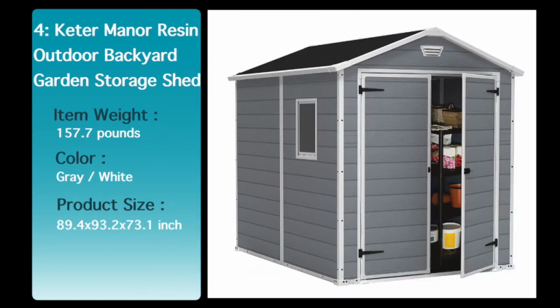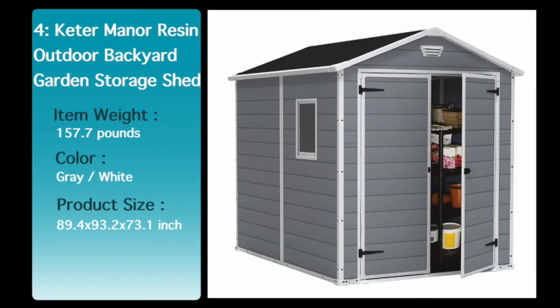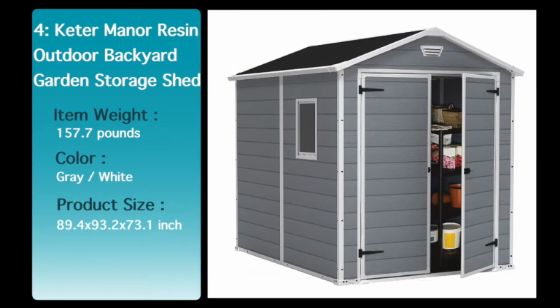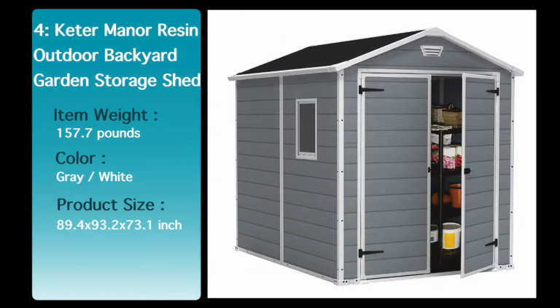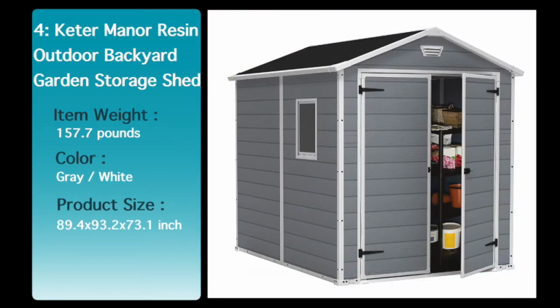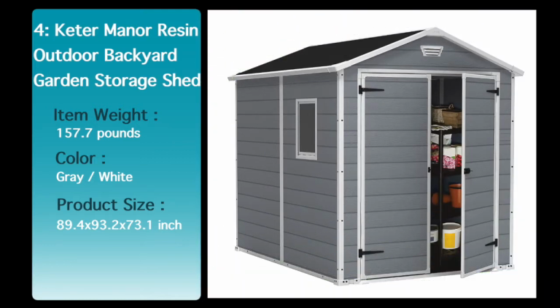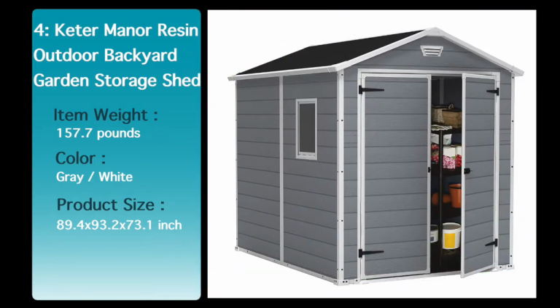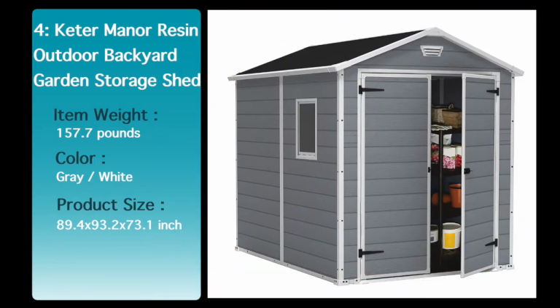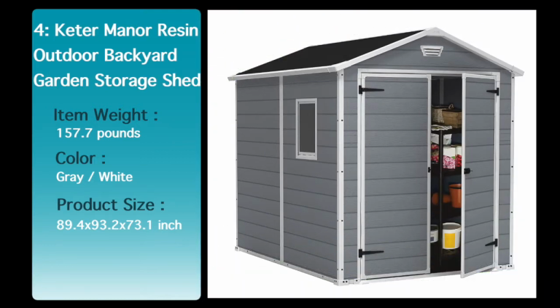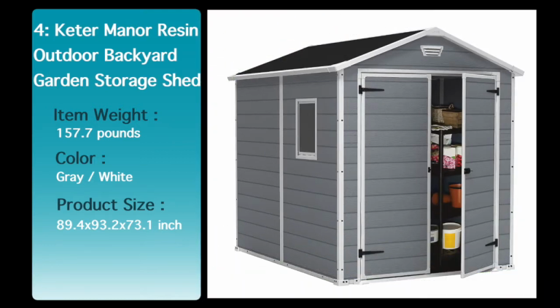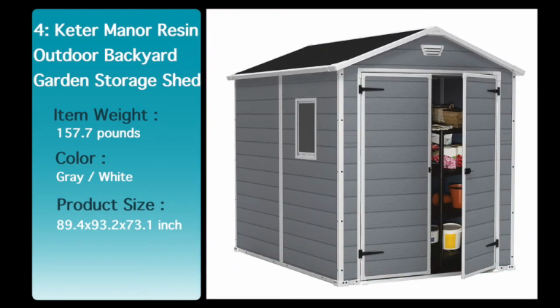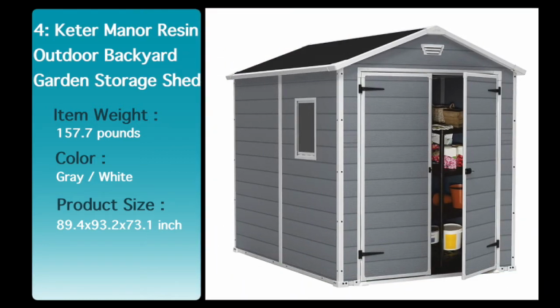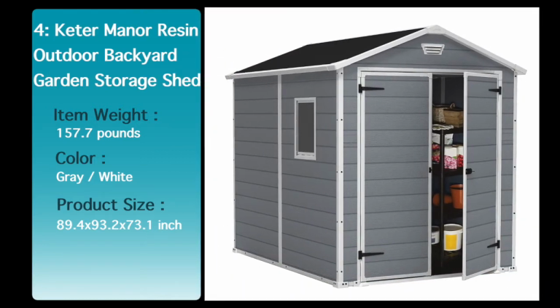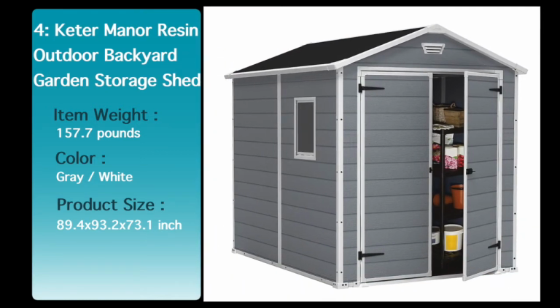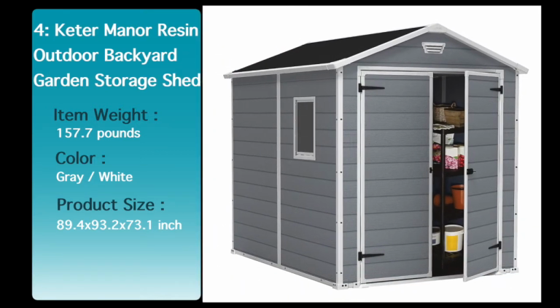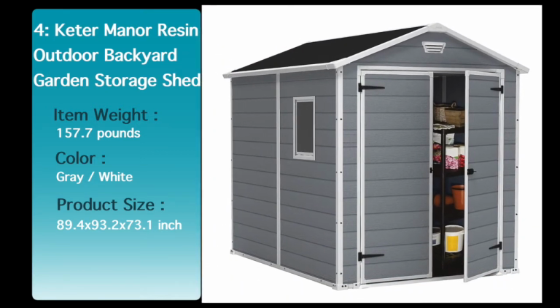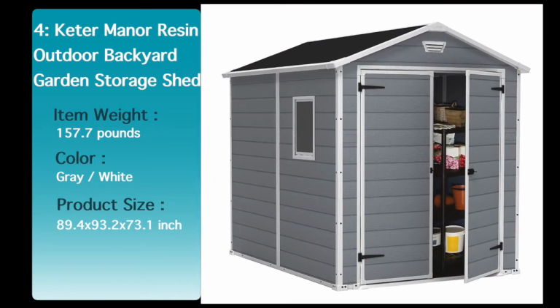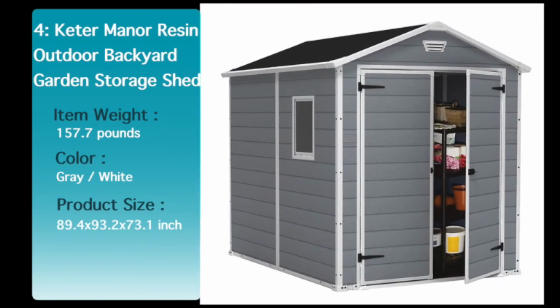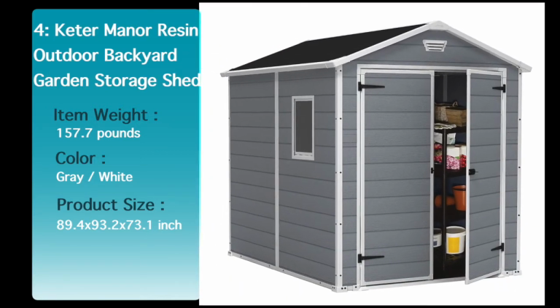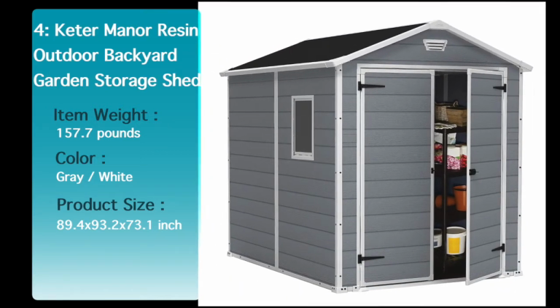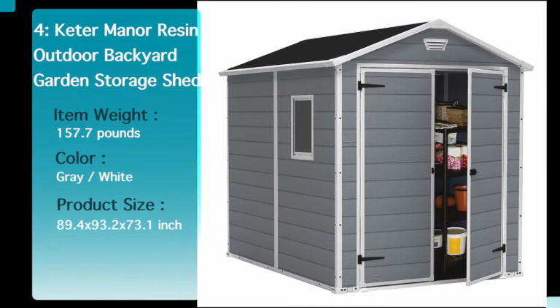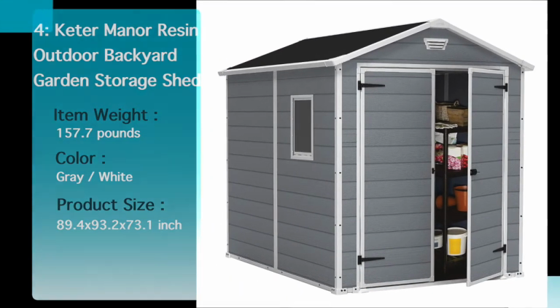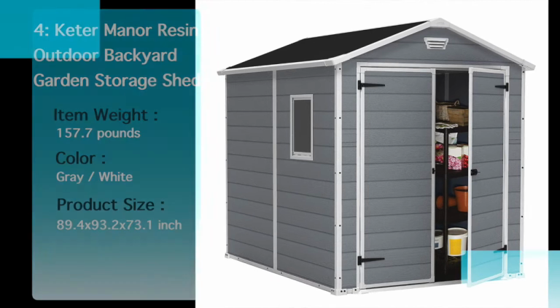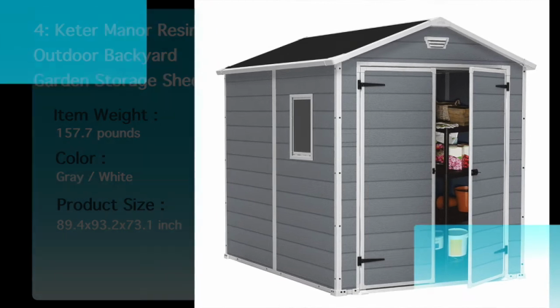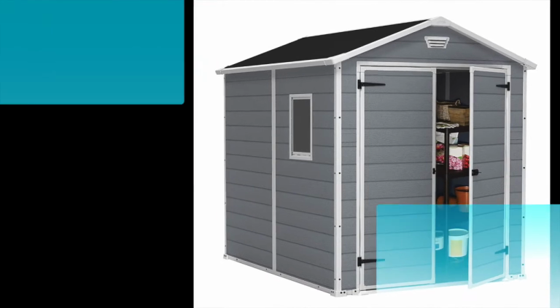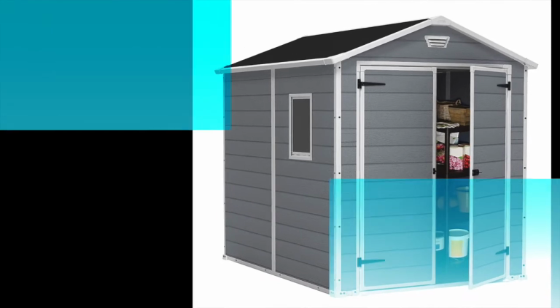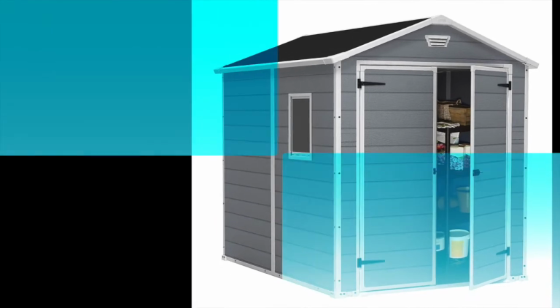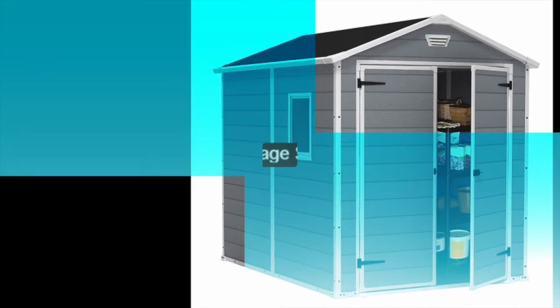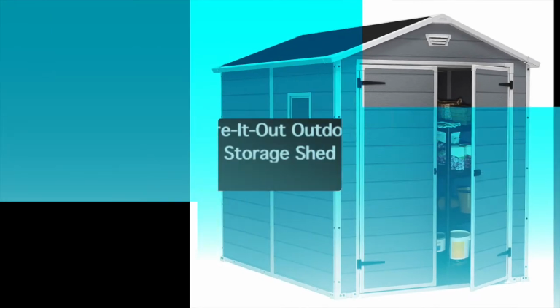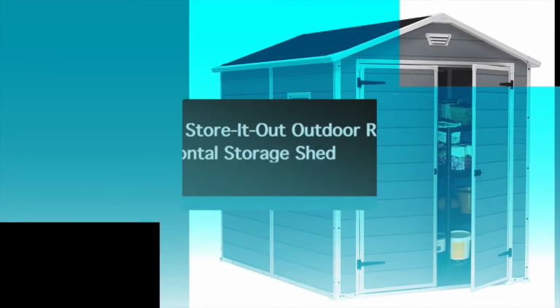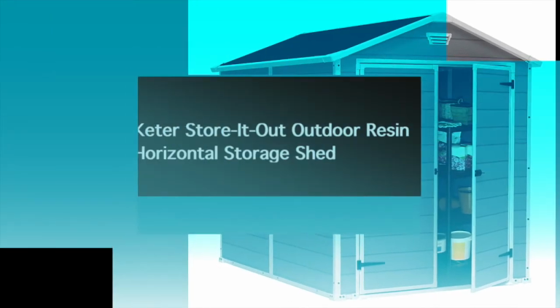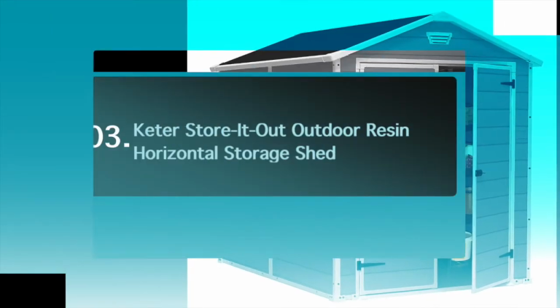Made from polypropylene resin plastic and steel reinforcement to ensure durability, with a stylish wood-like texture to complement any home. See the description below for the best discounted price for this shed.